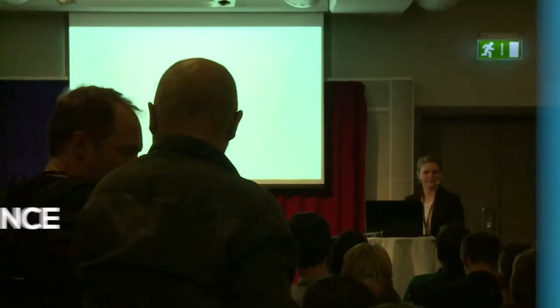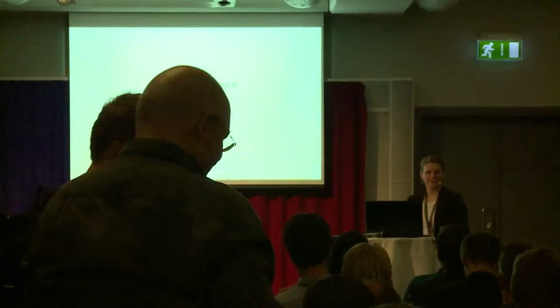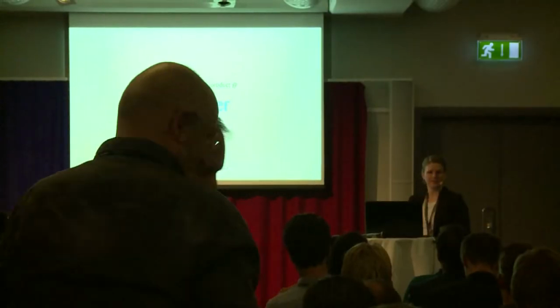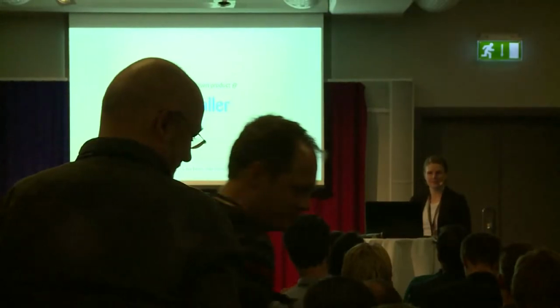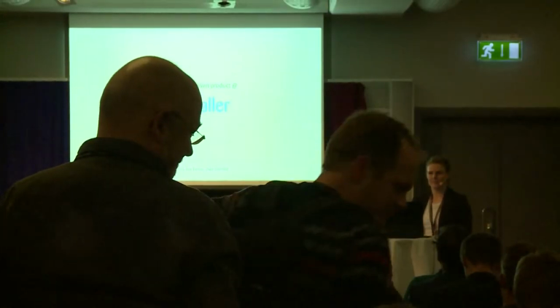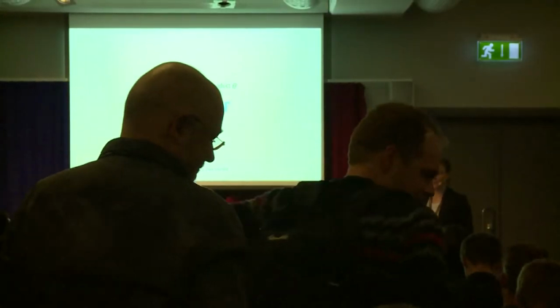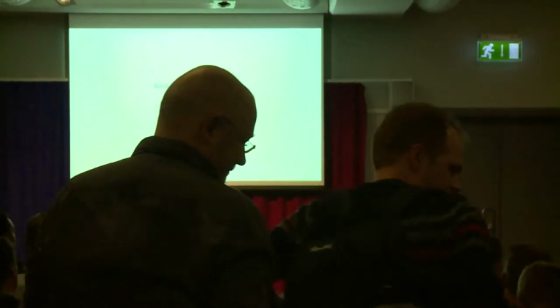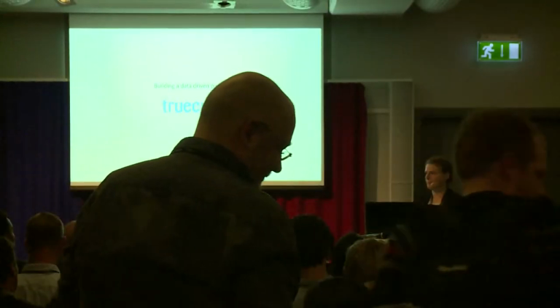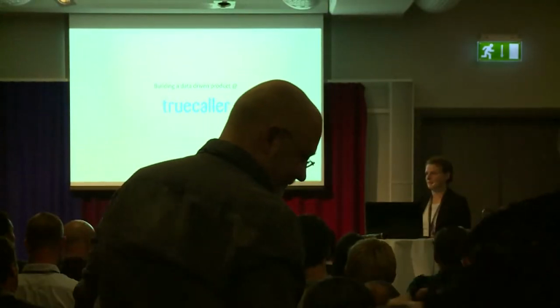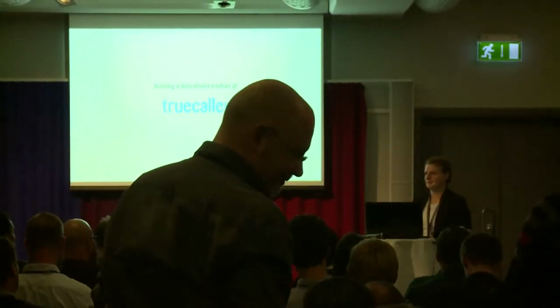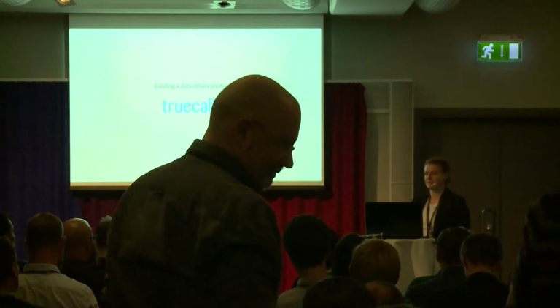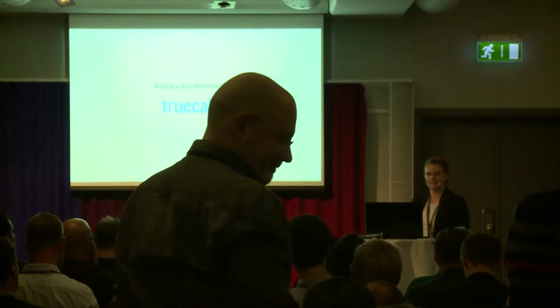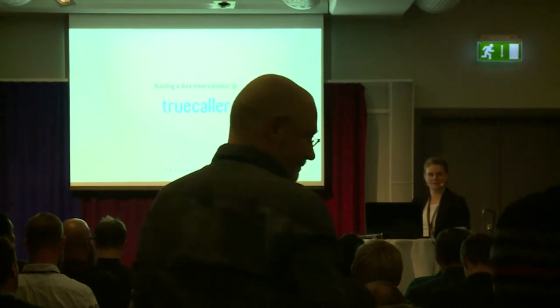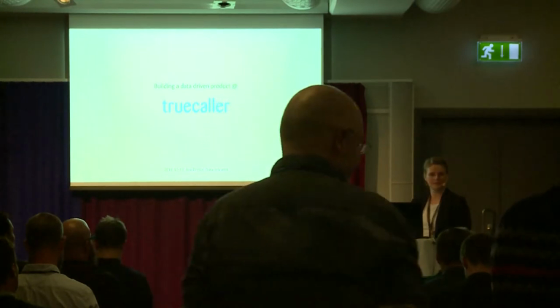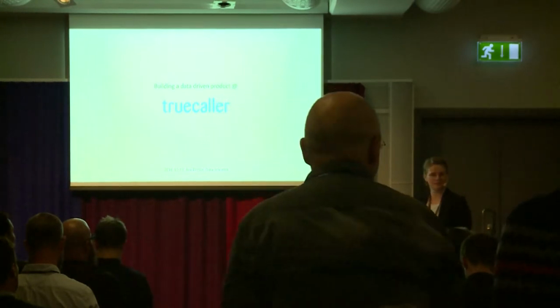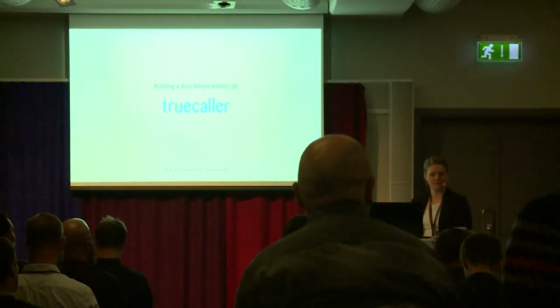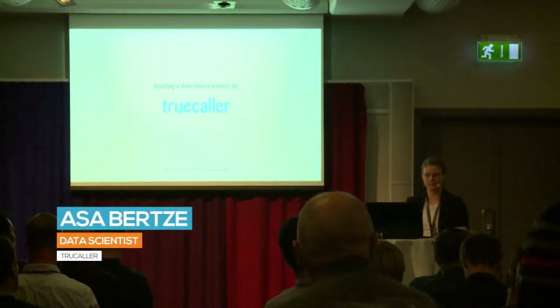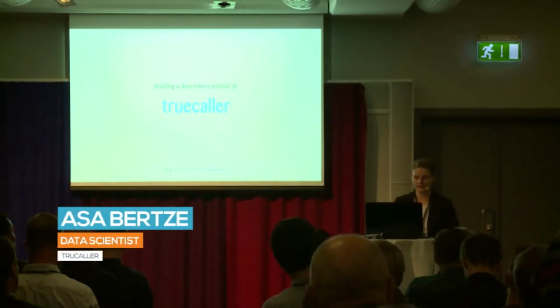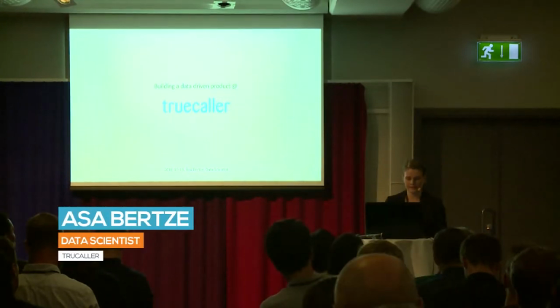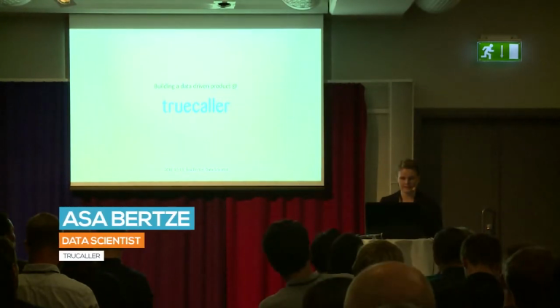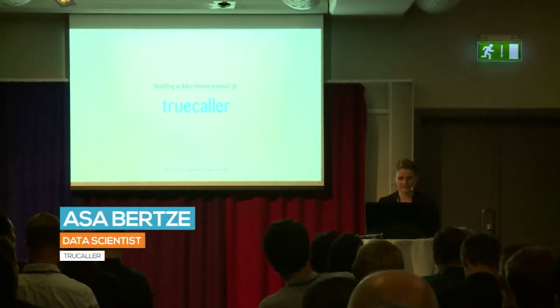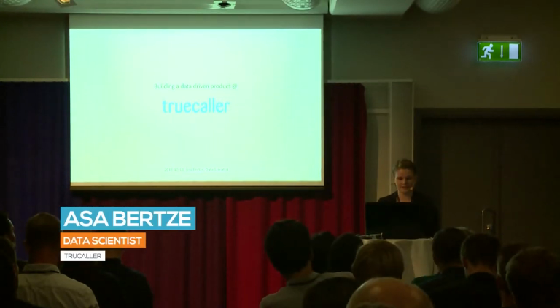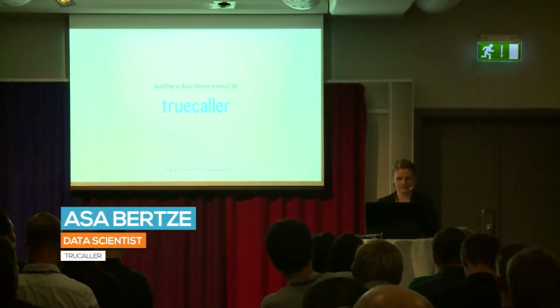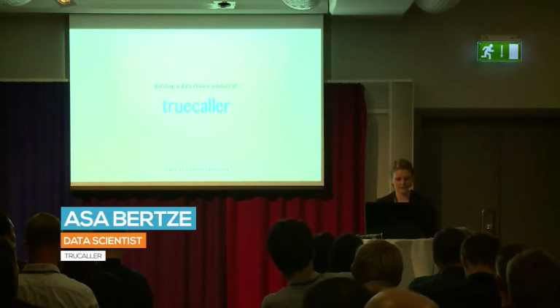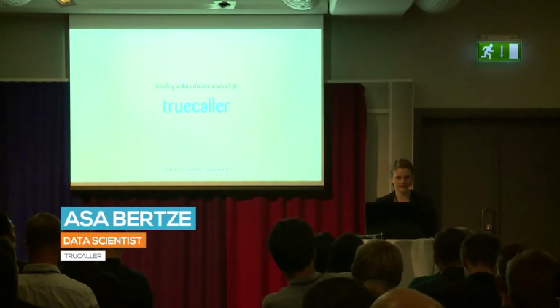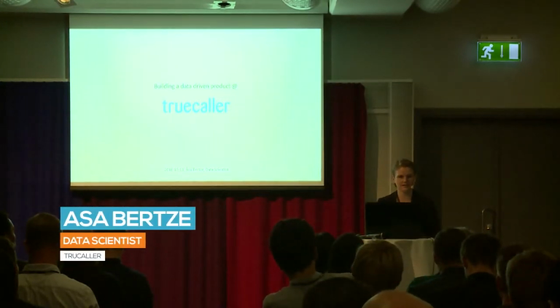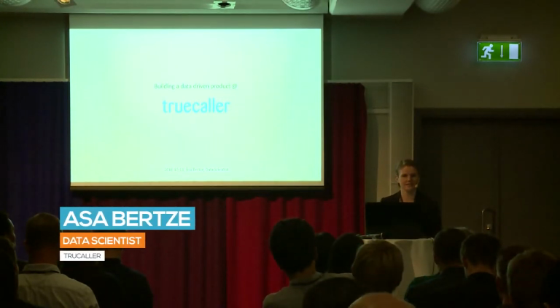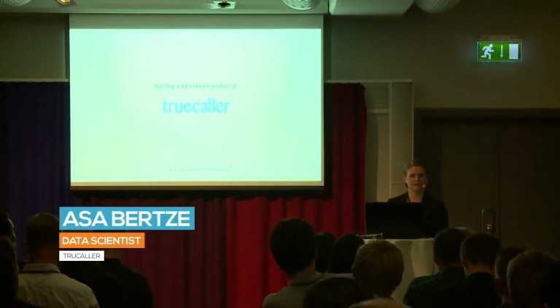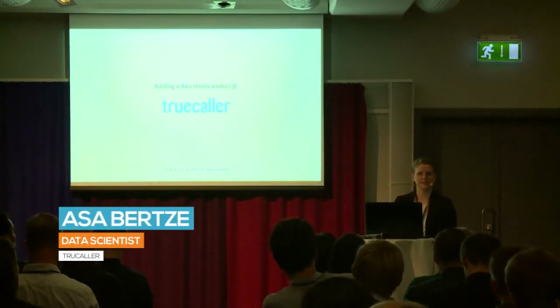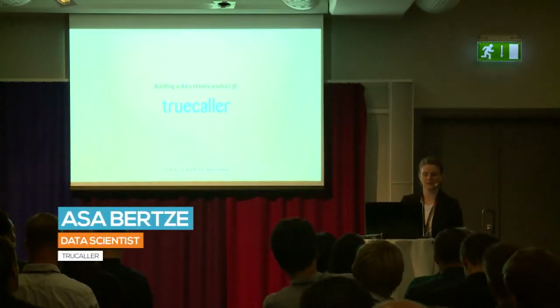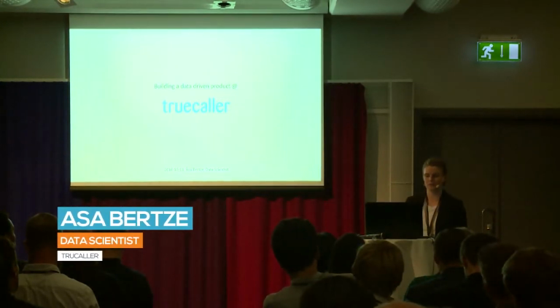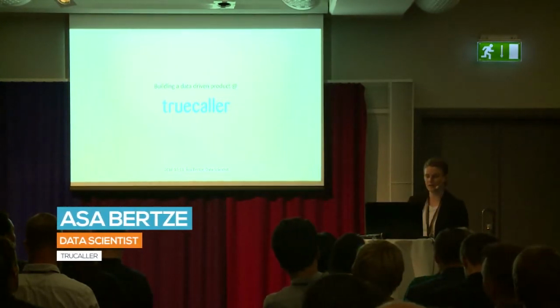Hello everyone. My name is Osa. It's really great to be here — it's been an interesting day so far.